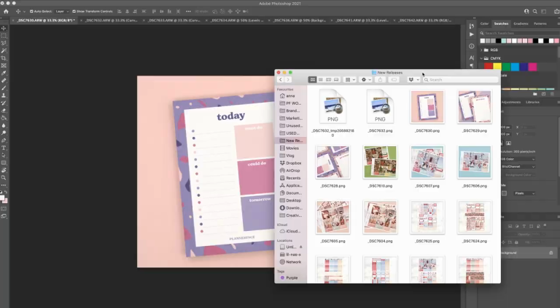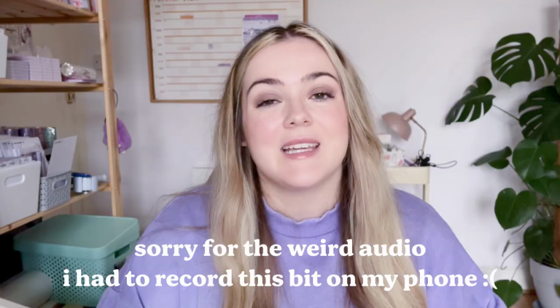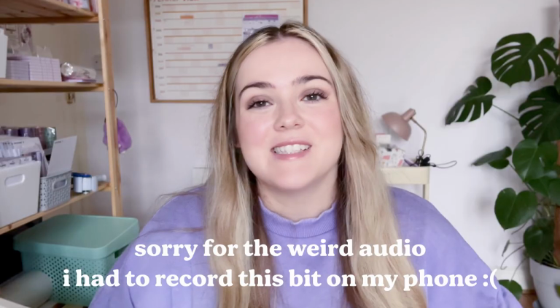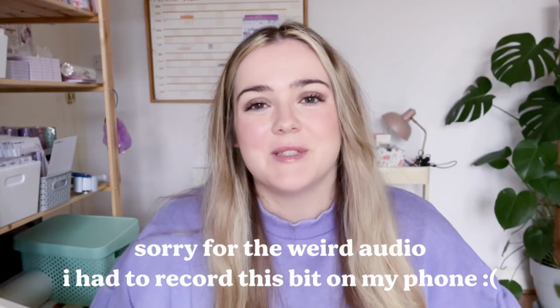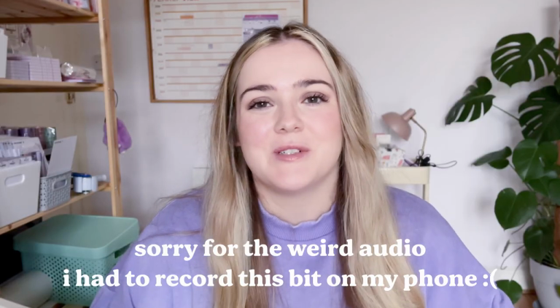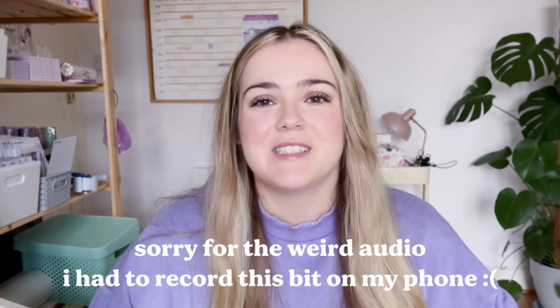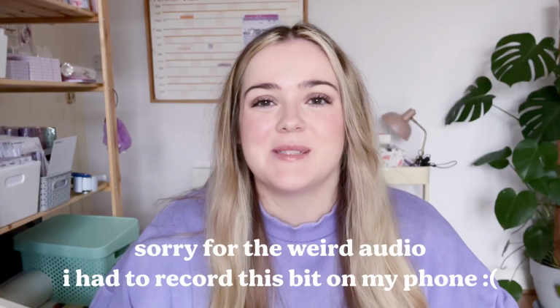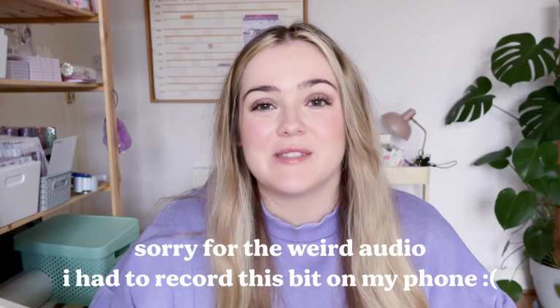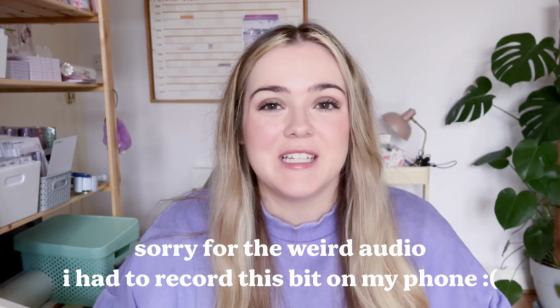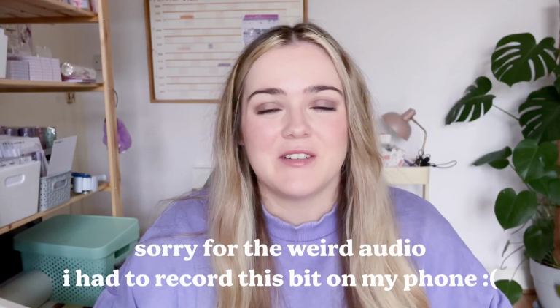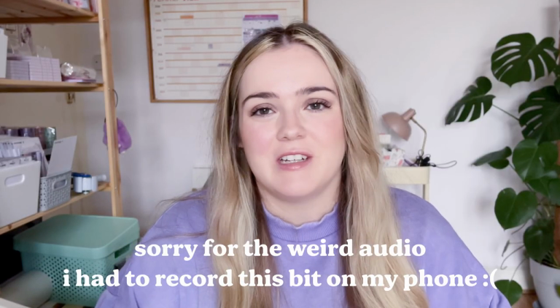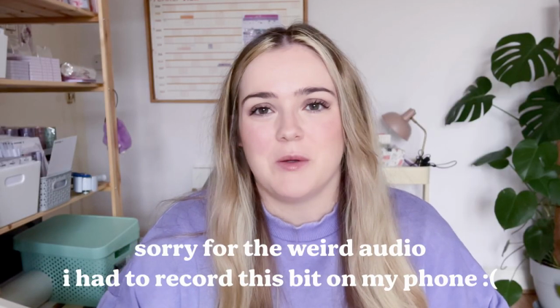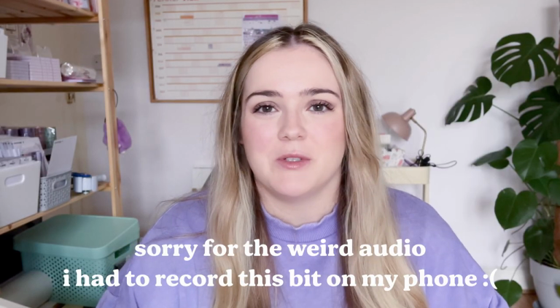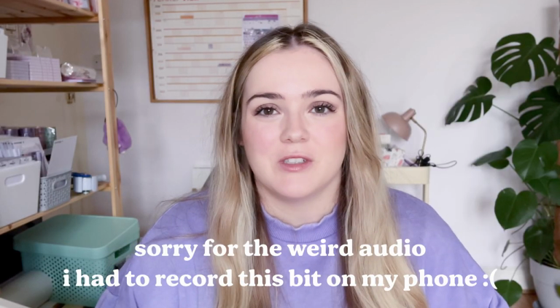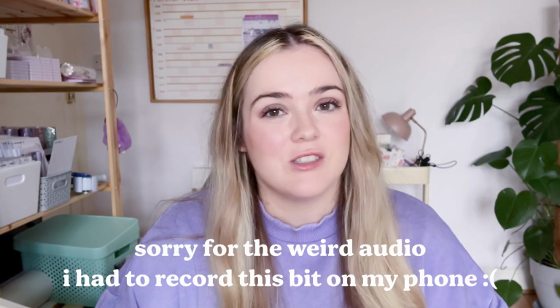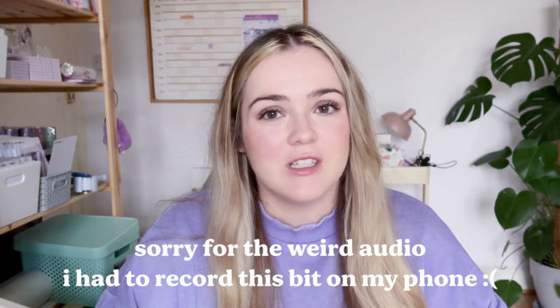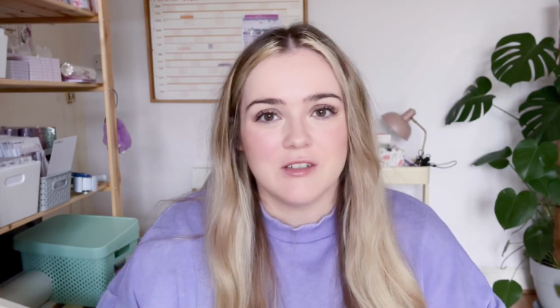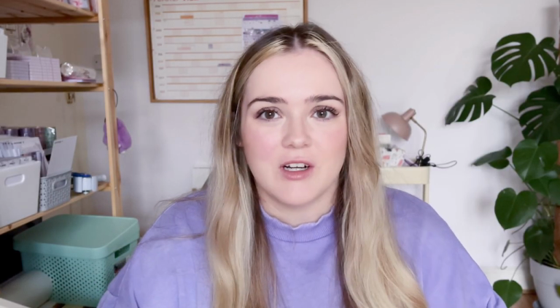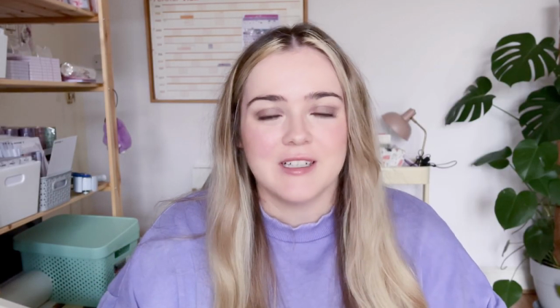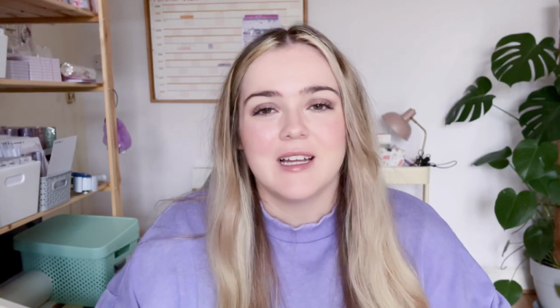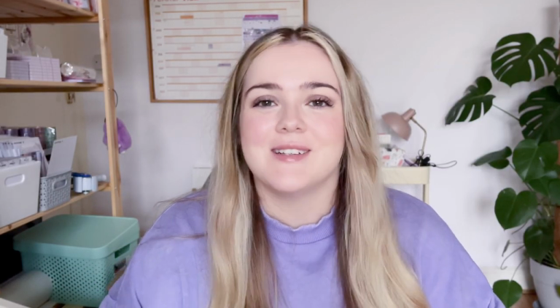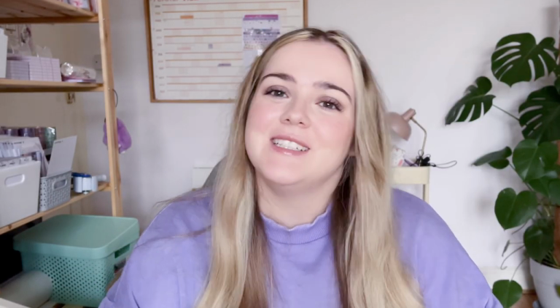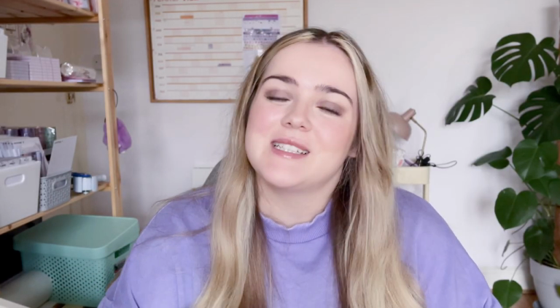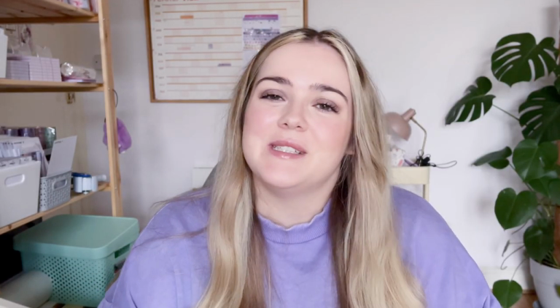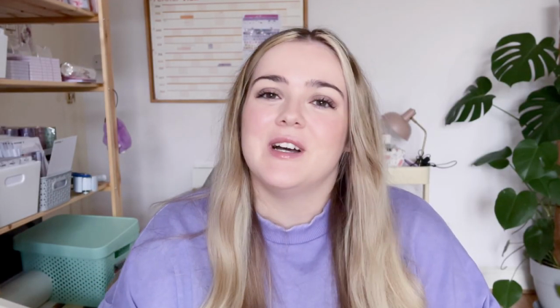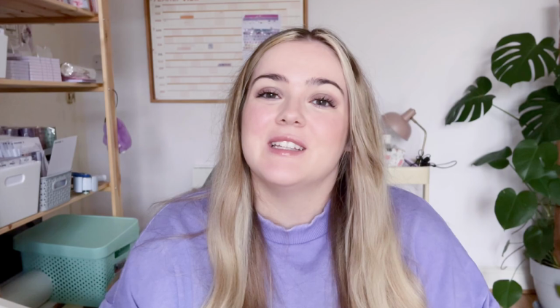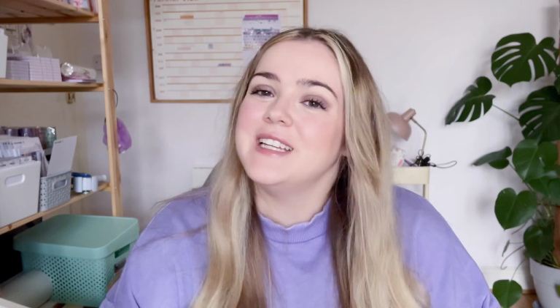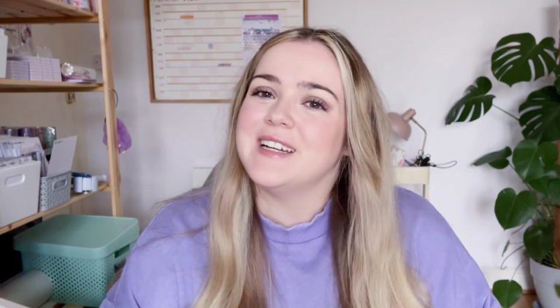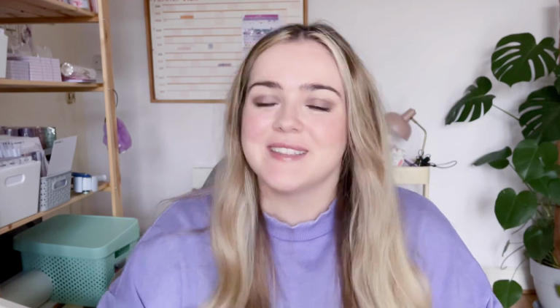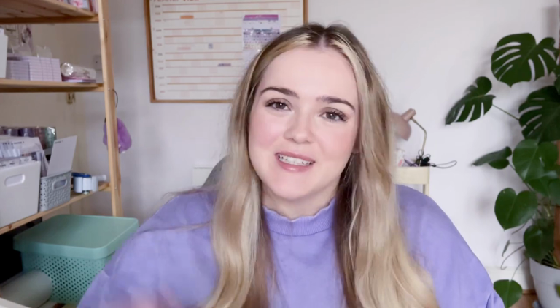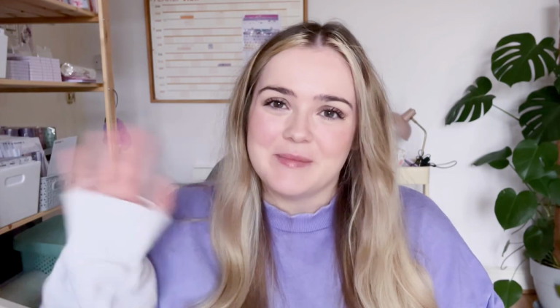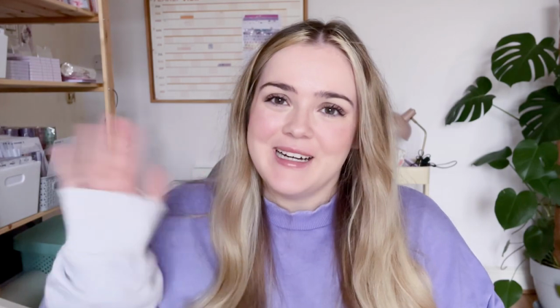Thank you so much for watching this week's video. I really hope you enjoyed the studio vlog. I'll see you next week for another video. Bye!